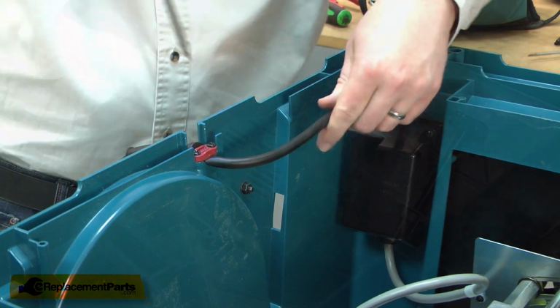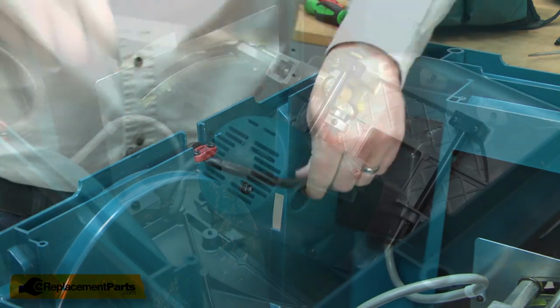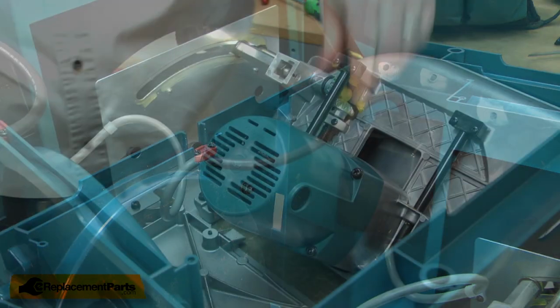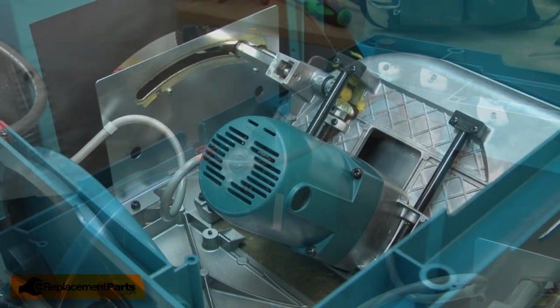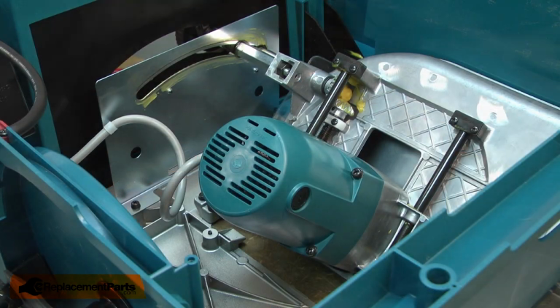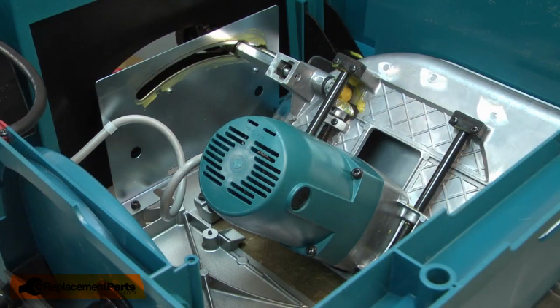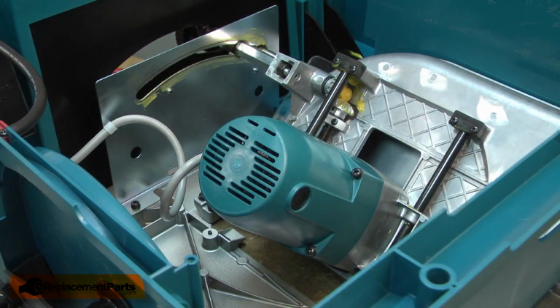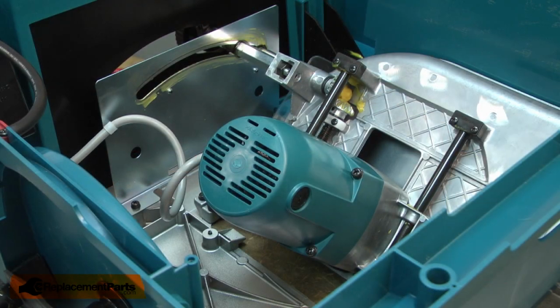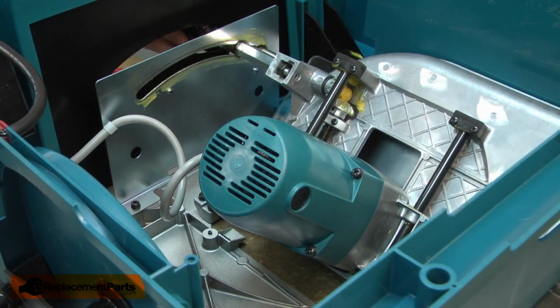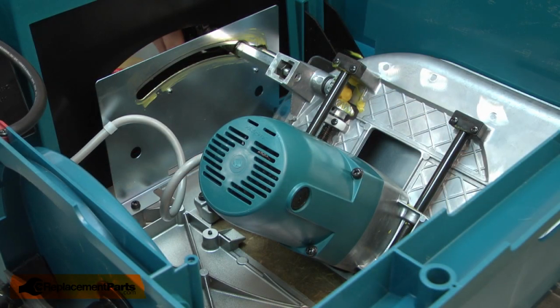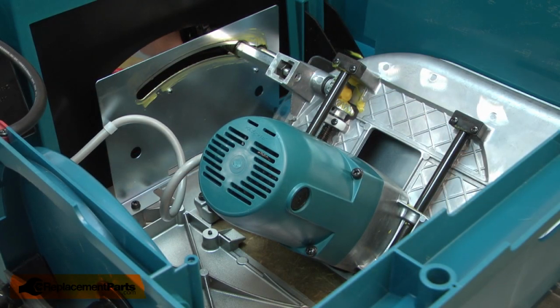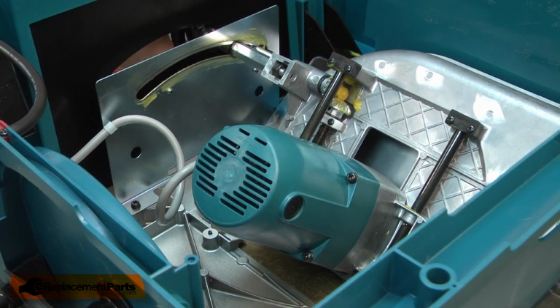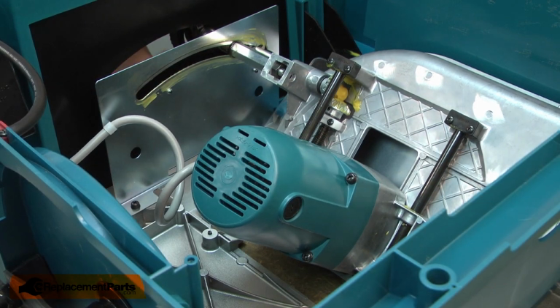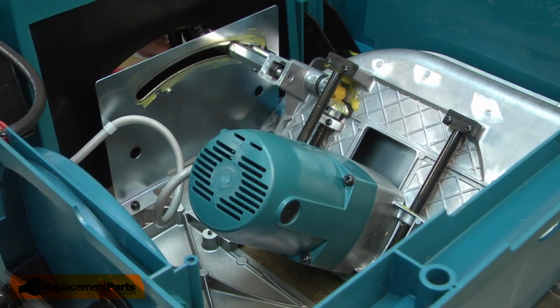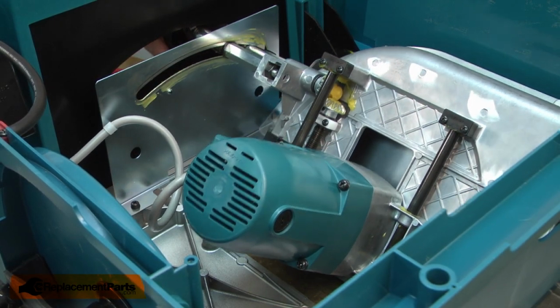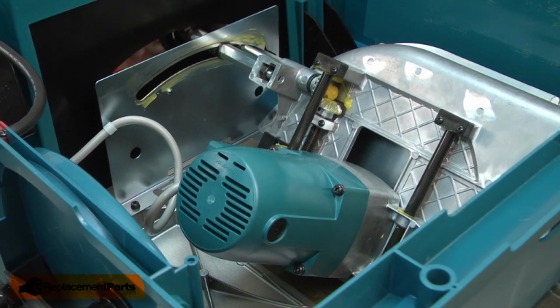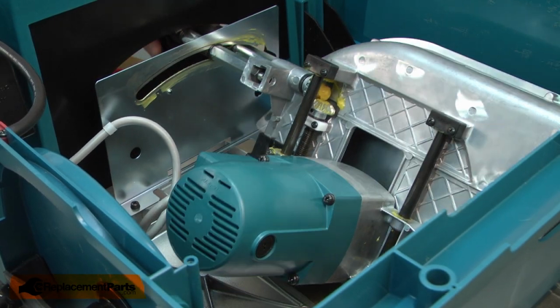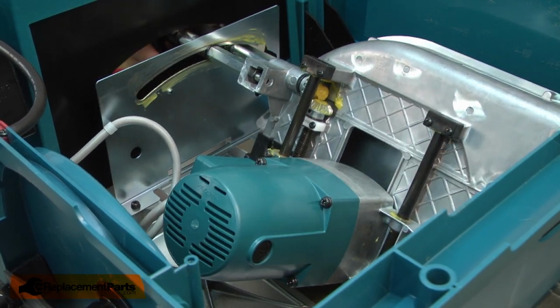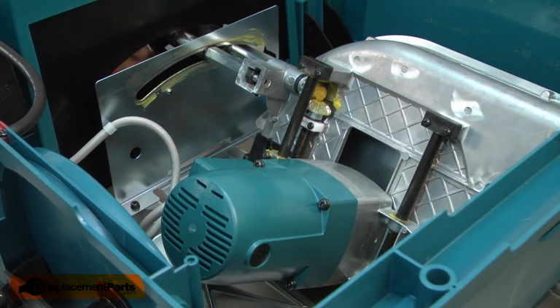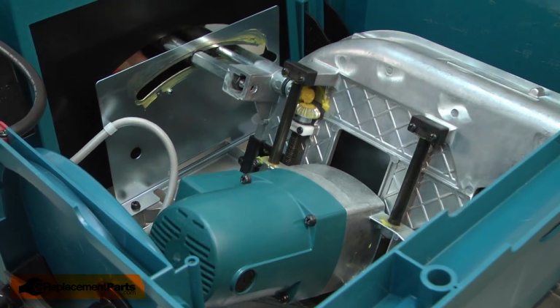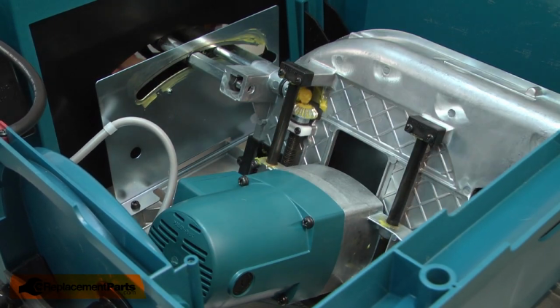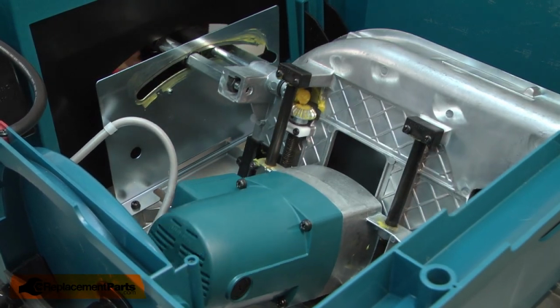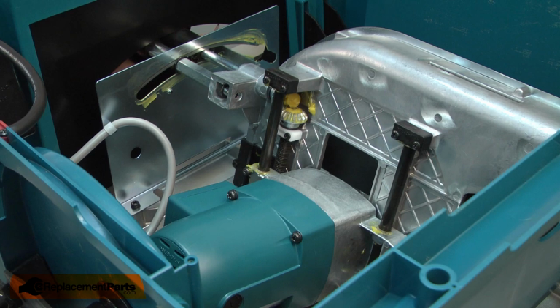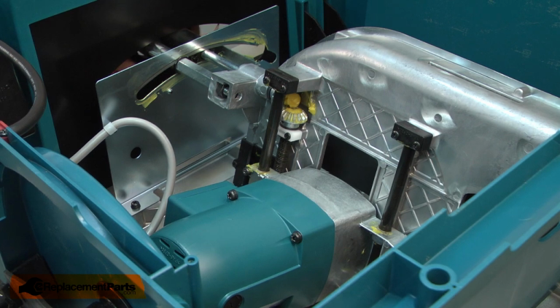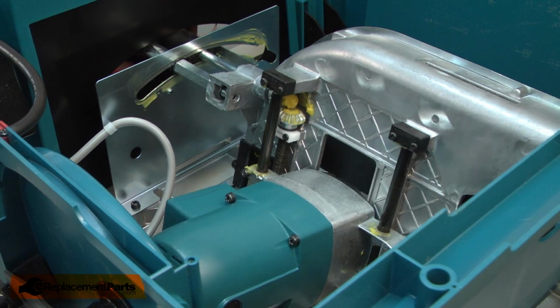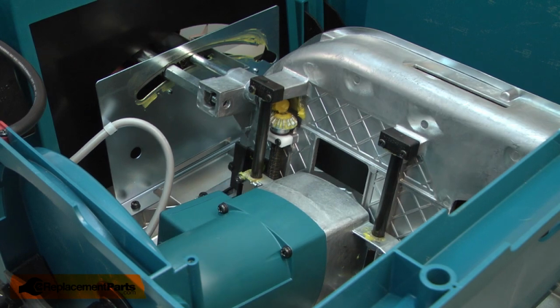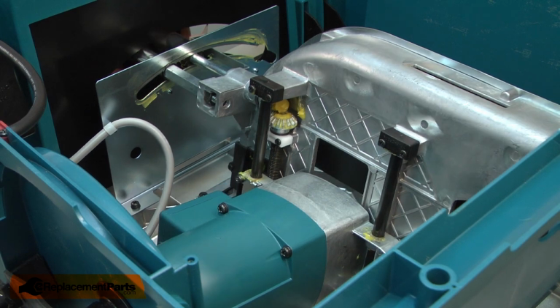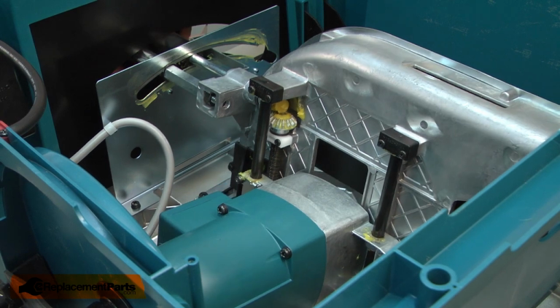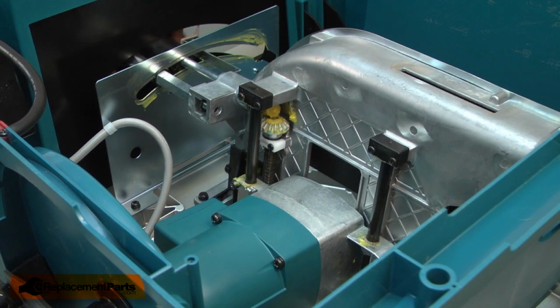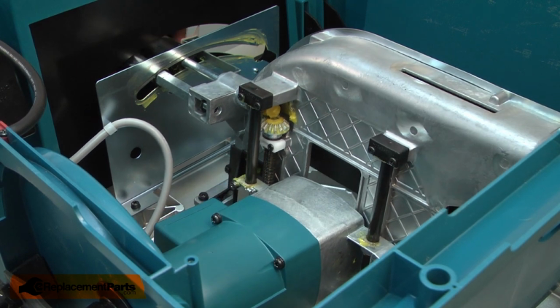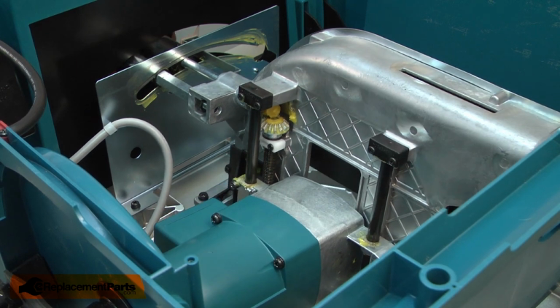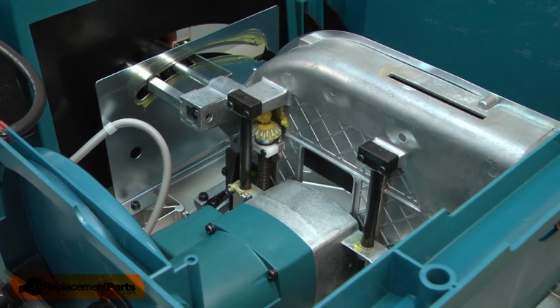And I'll finish up by reinstalling the cord protector and the second cord clamp. Now I'll finish up by tipping the saw back over and reinstalling the blade, guard, and fence.